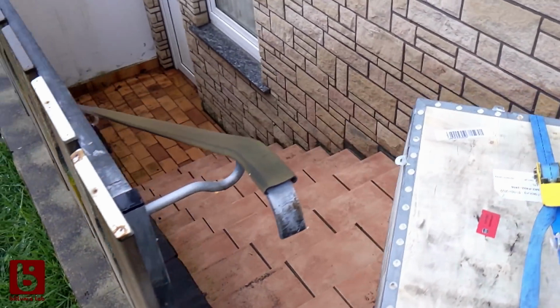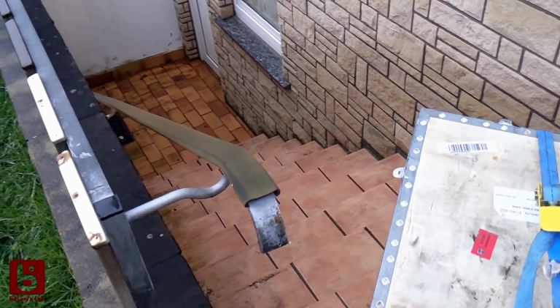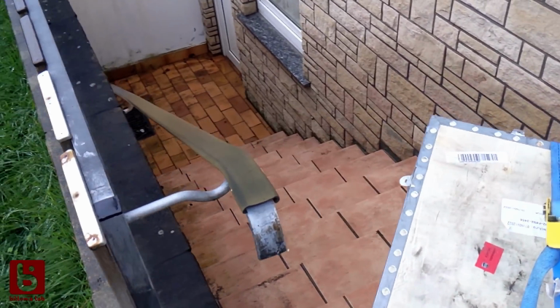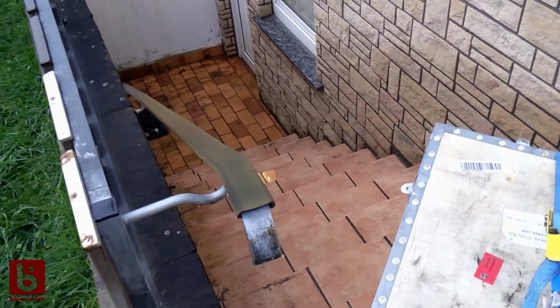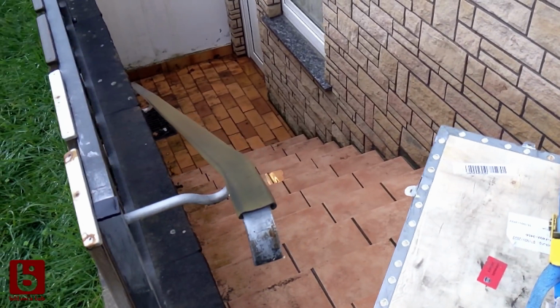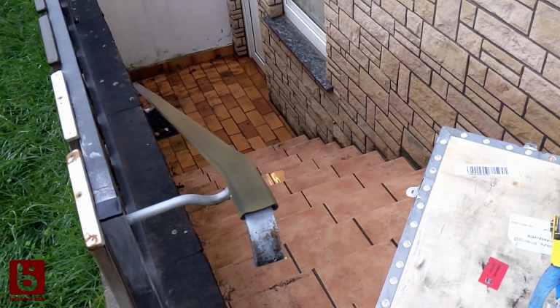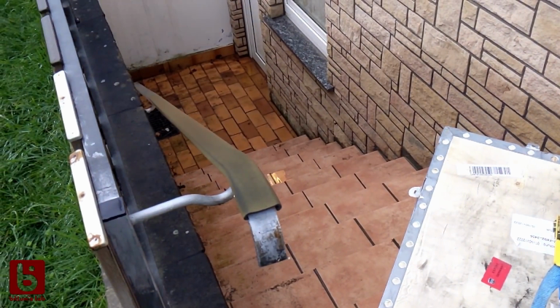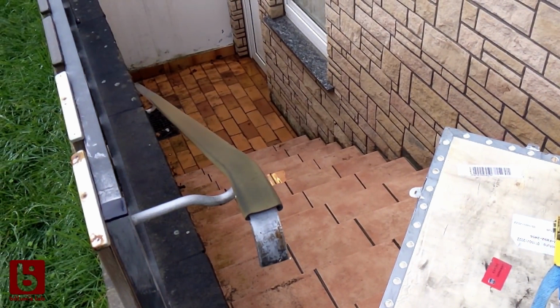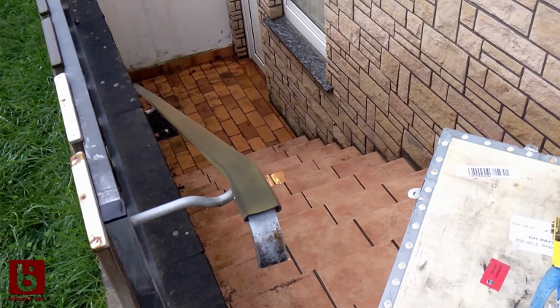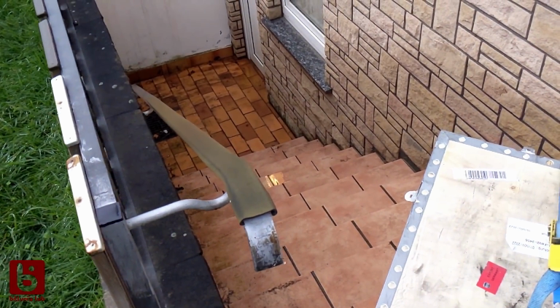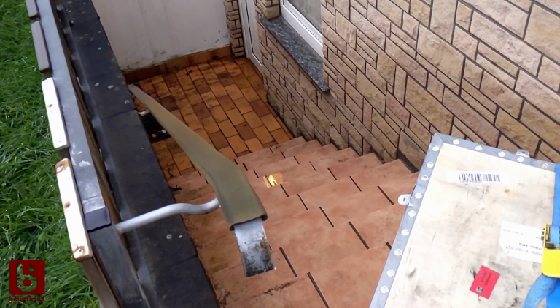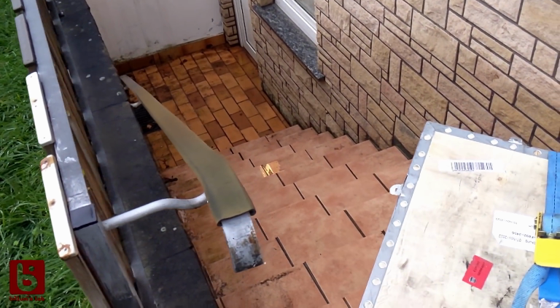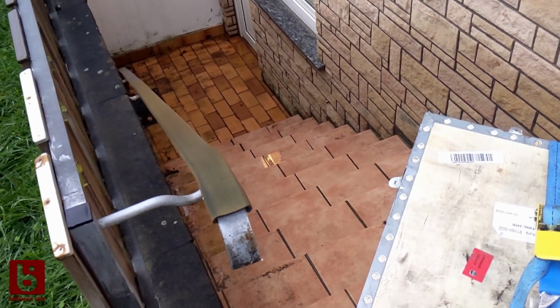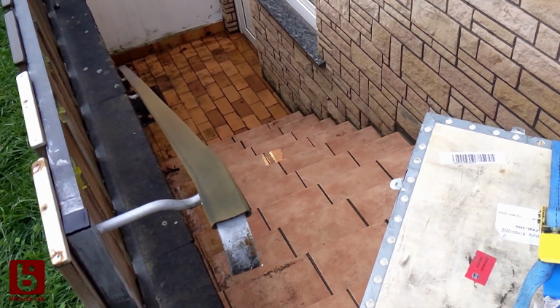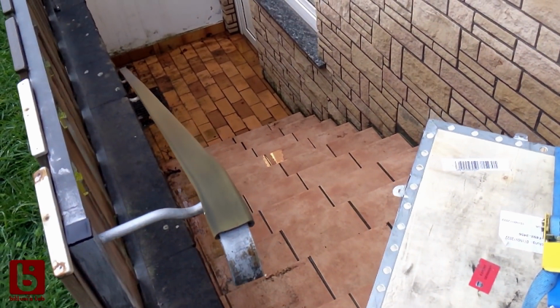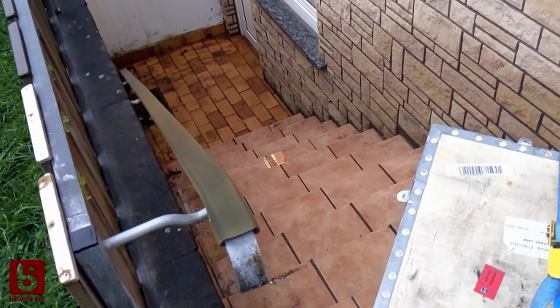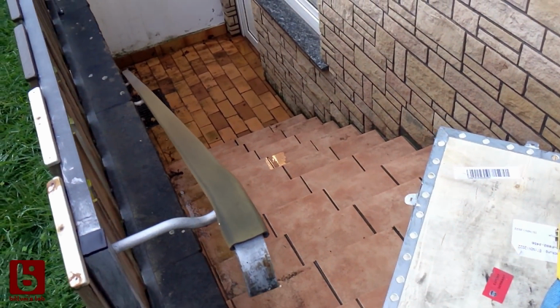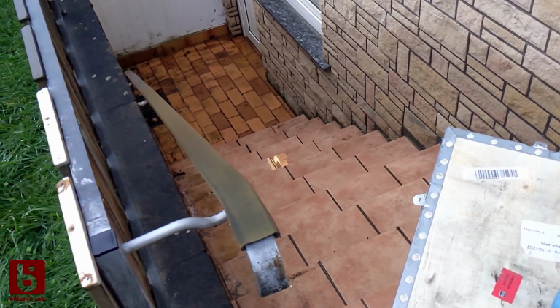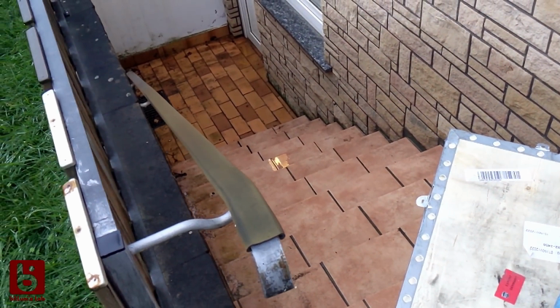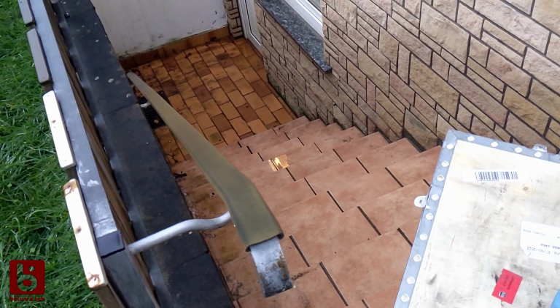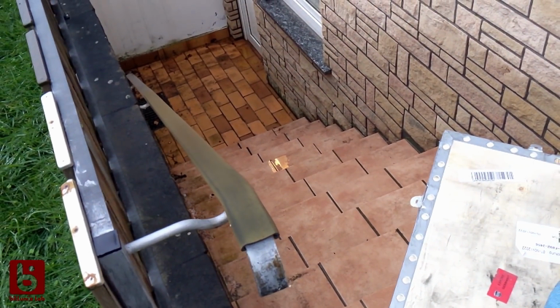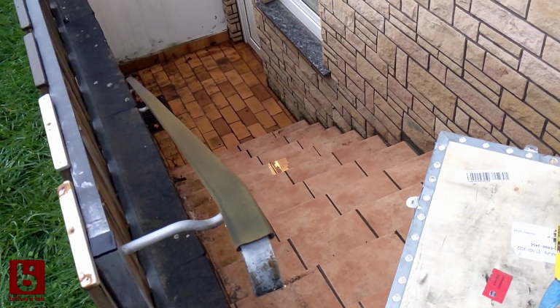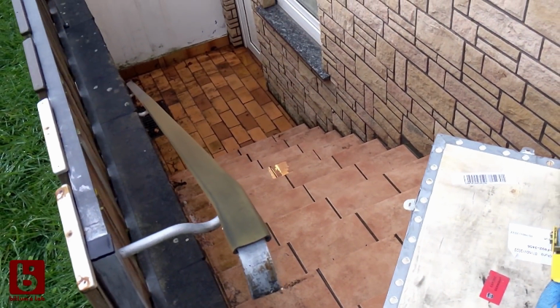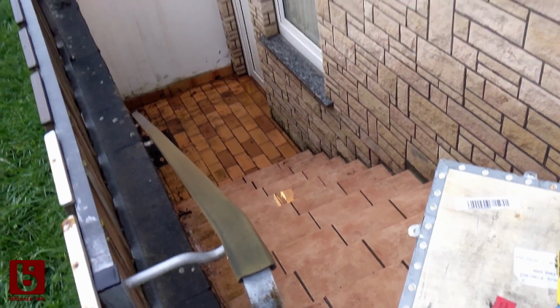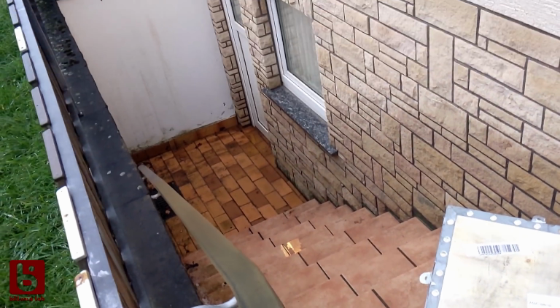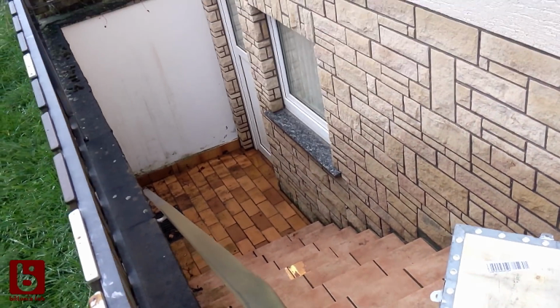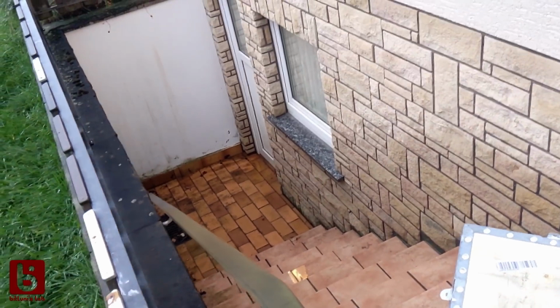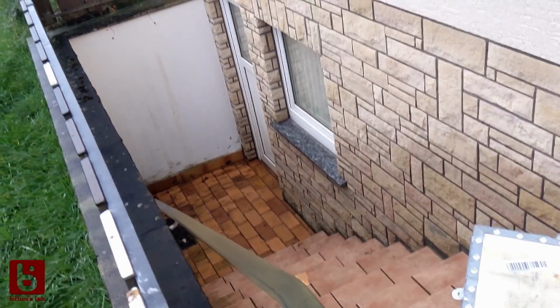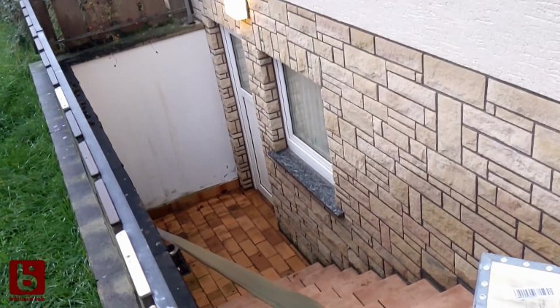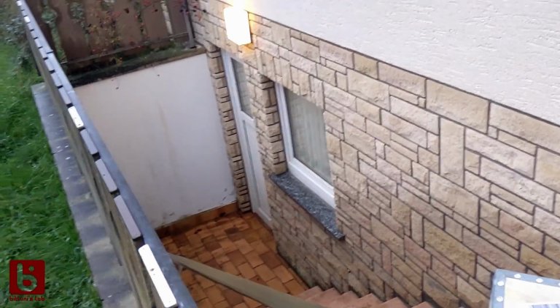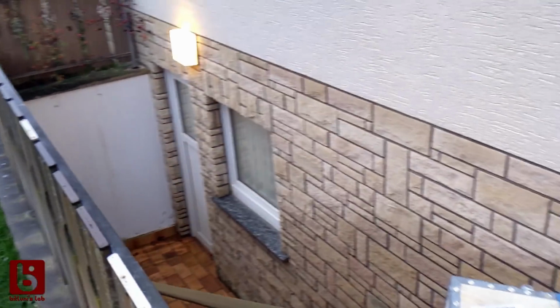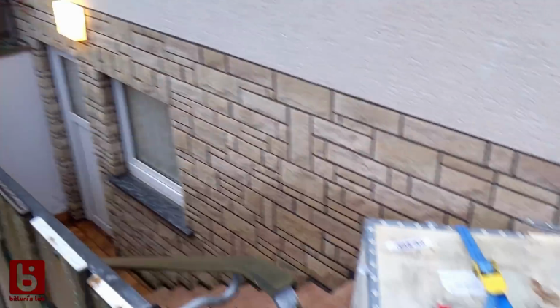The CNC came in a huge crate and my first challenge was to get it down in my lab in one piece.